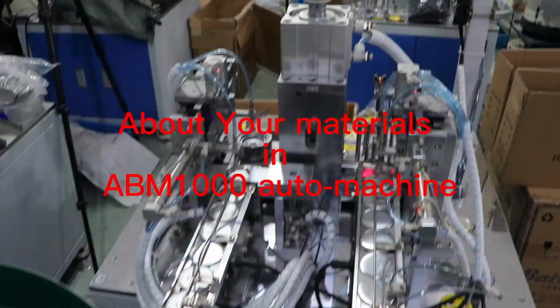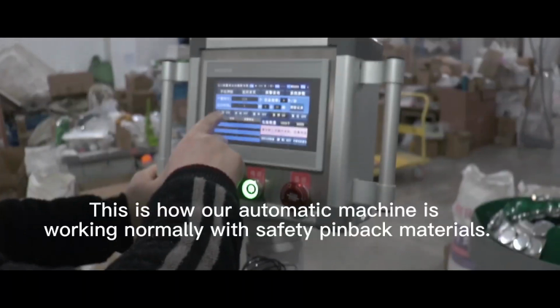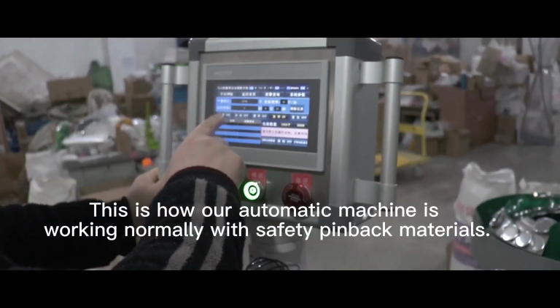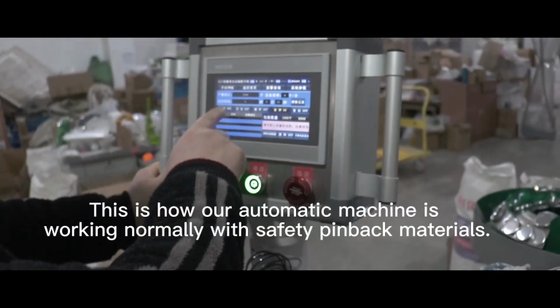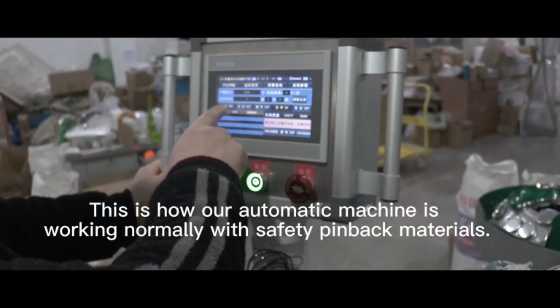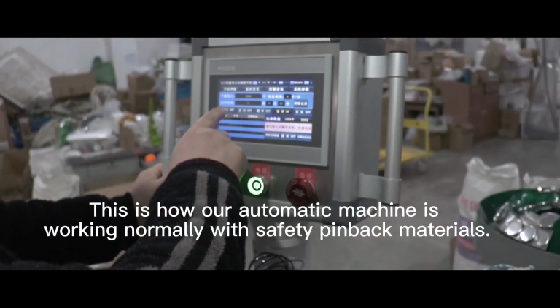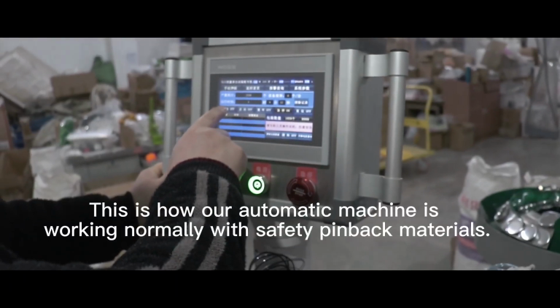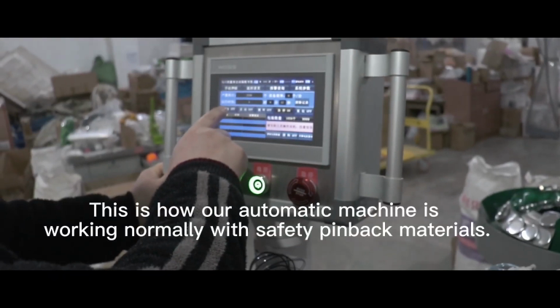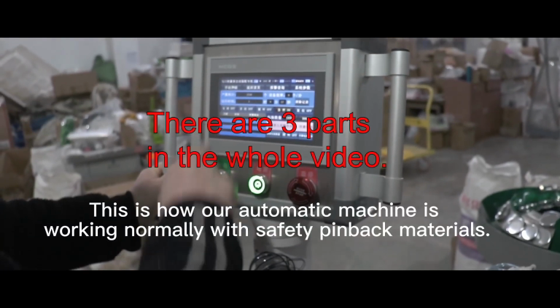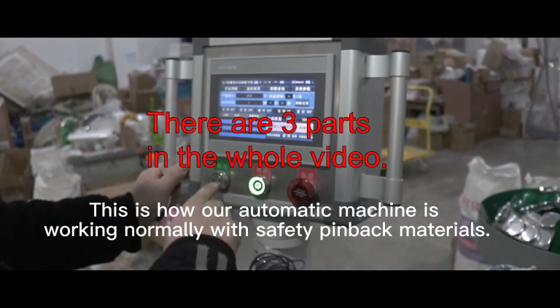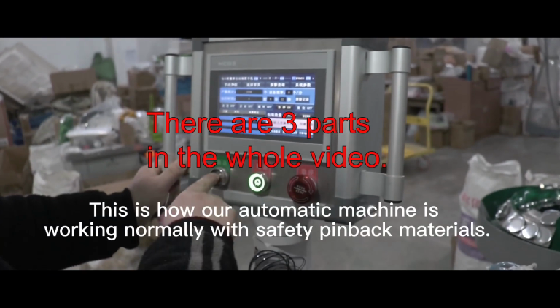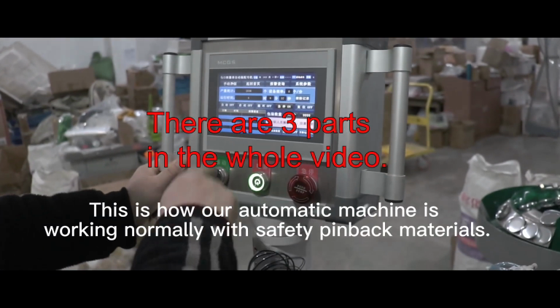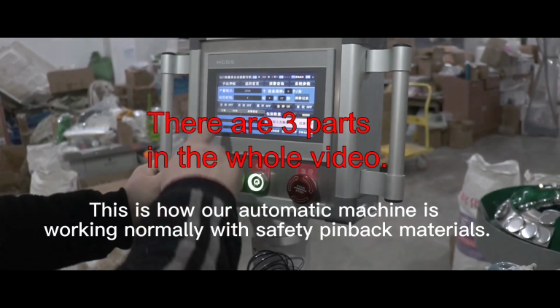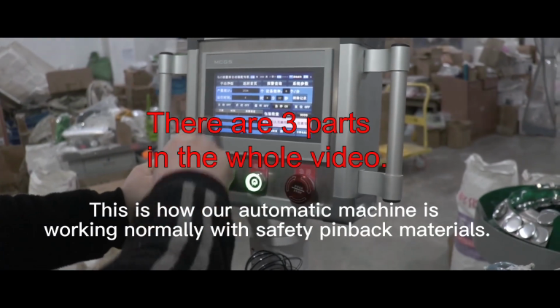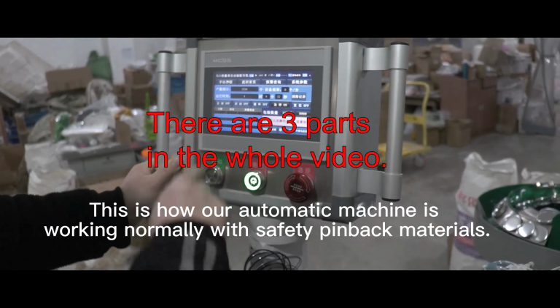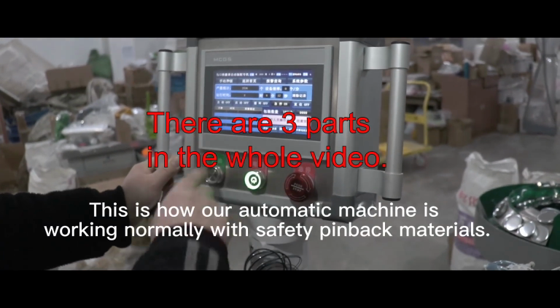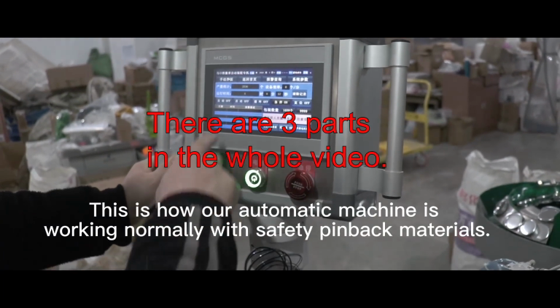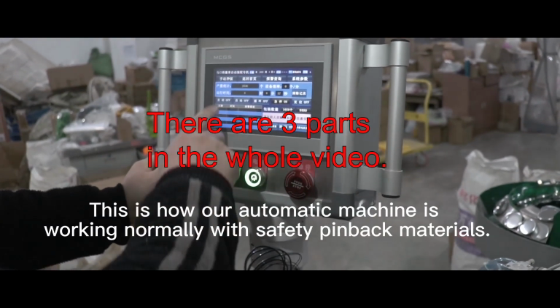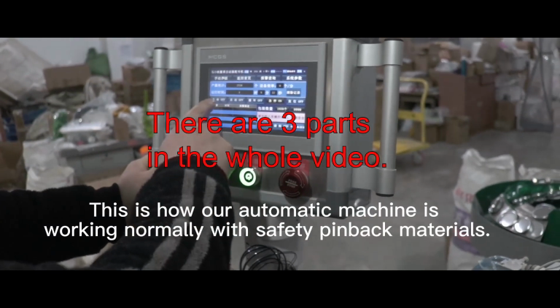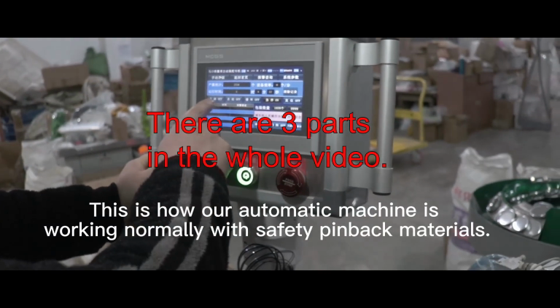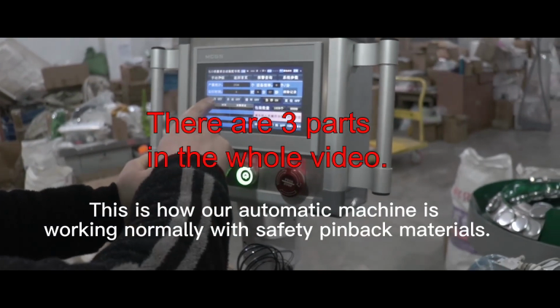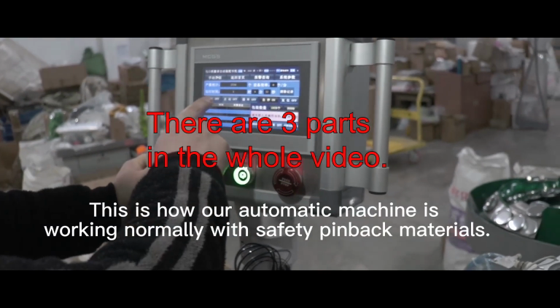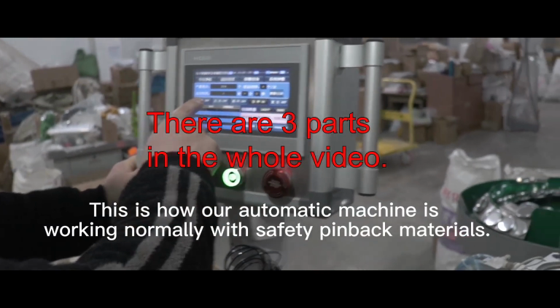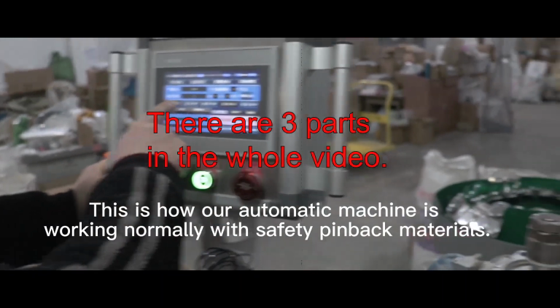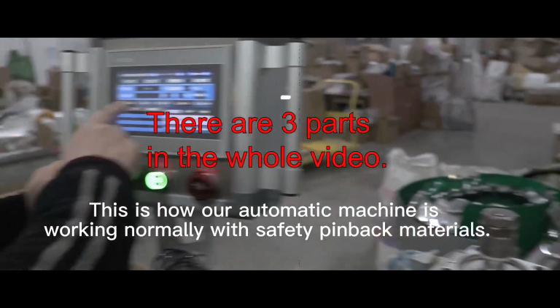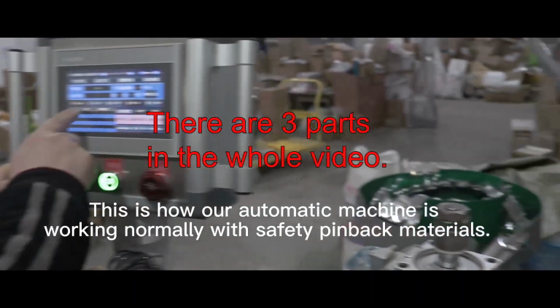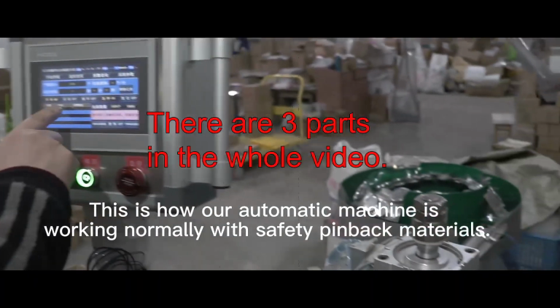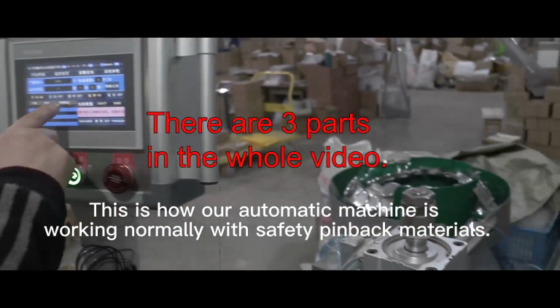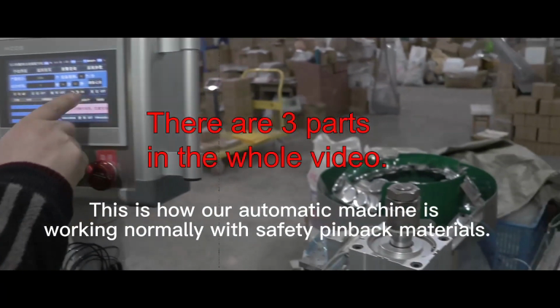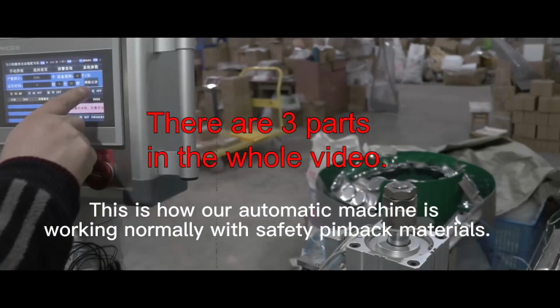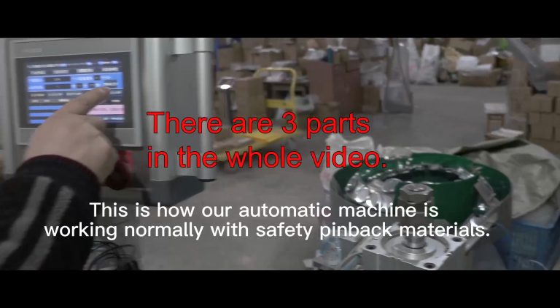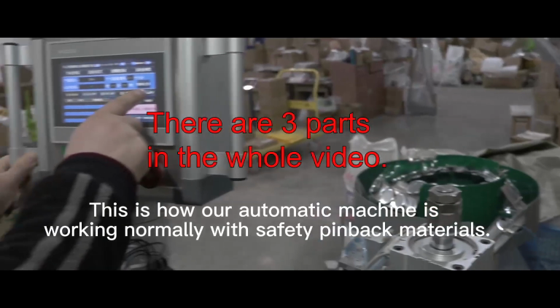This is how our automatic machine is working normally with safety pinback materials.